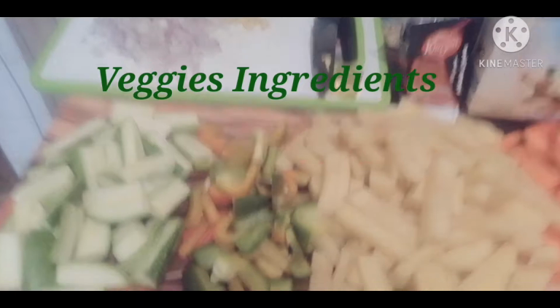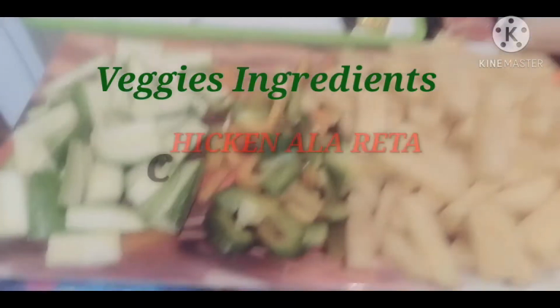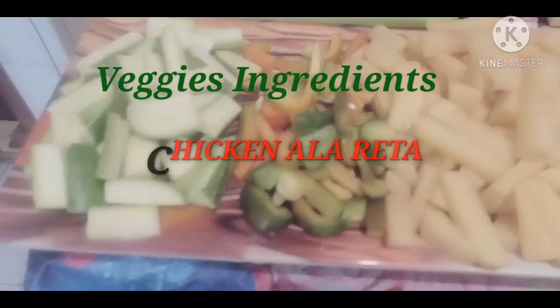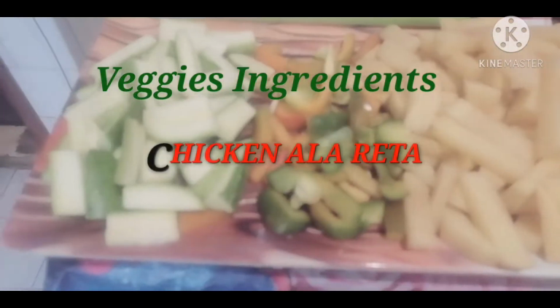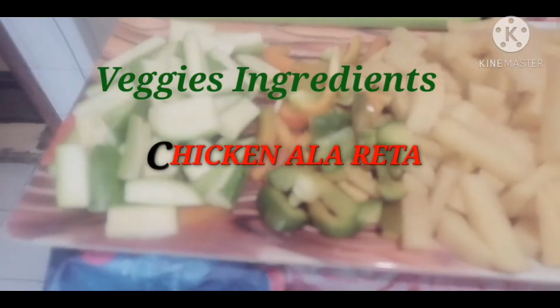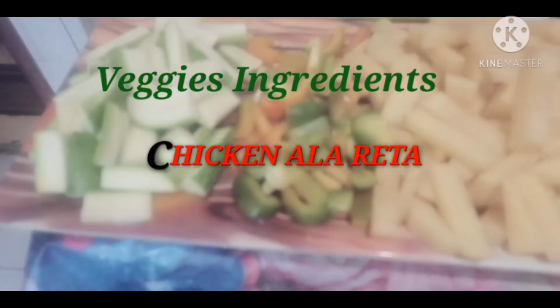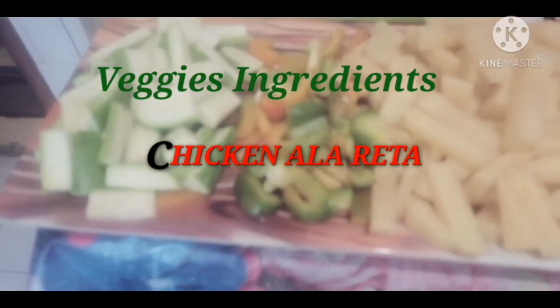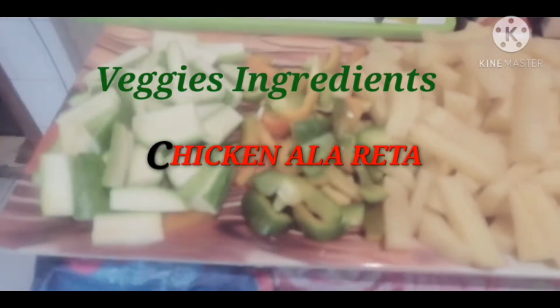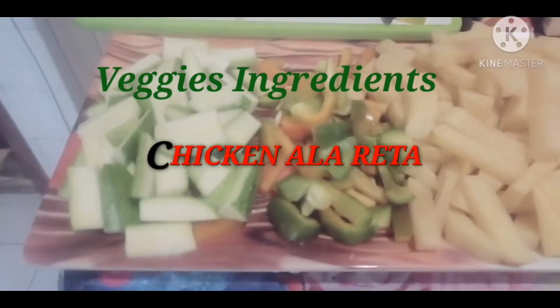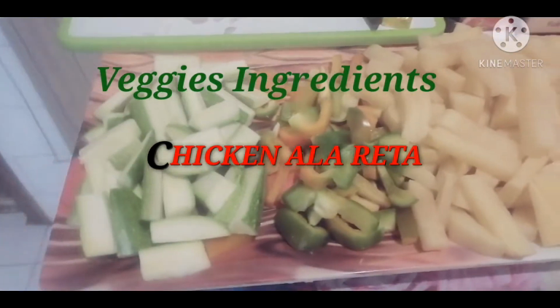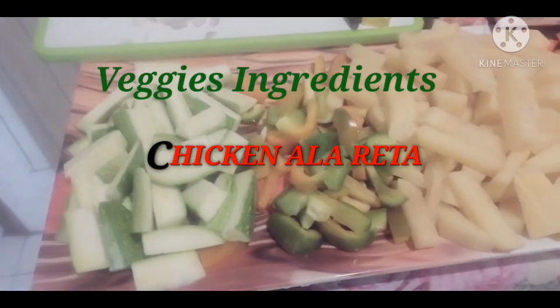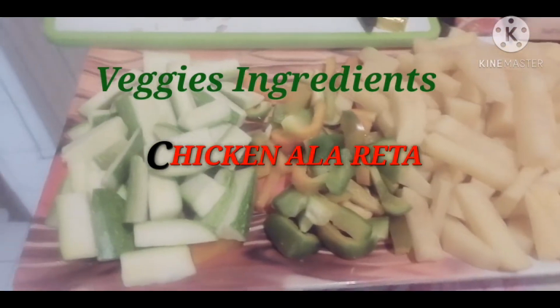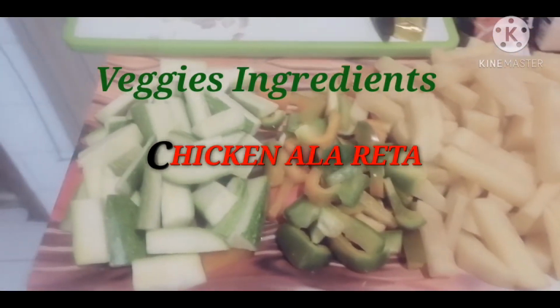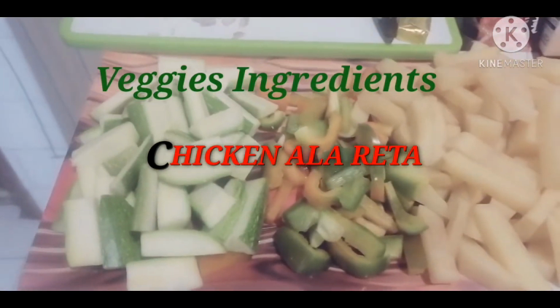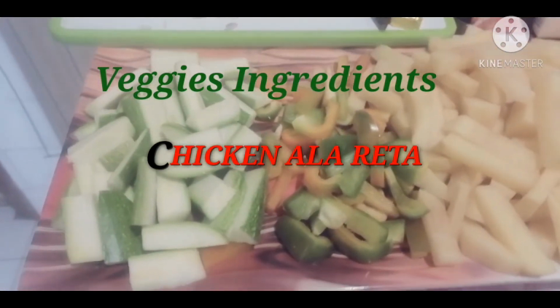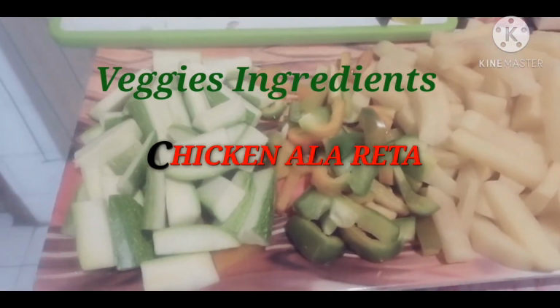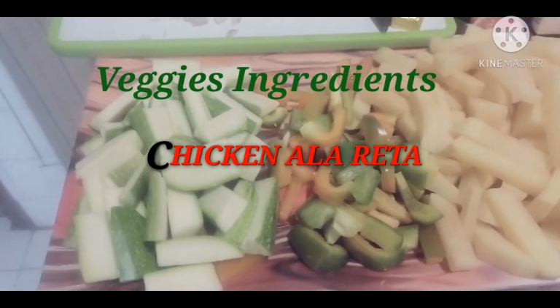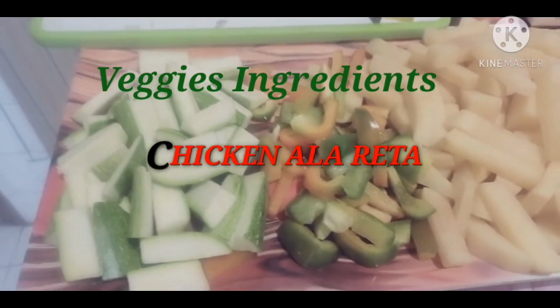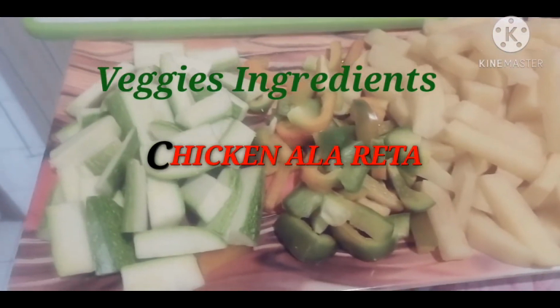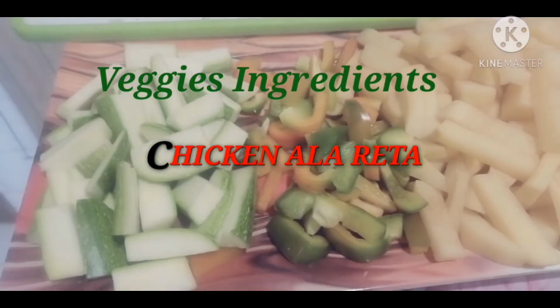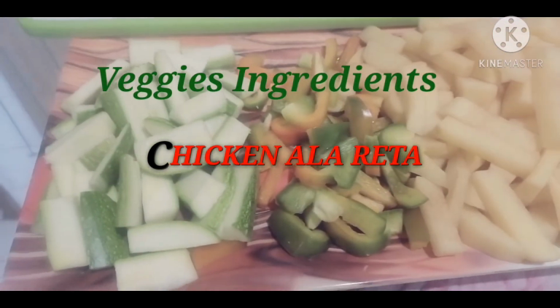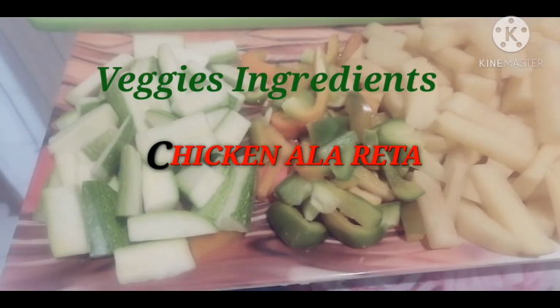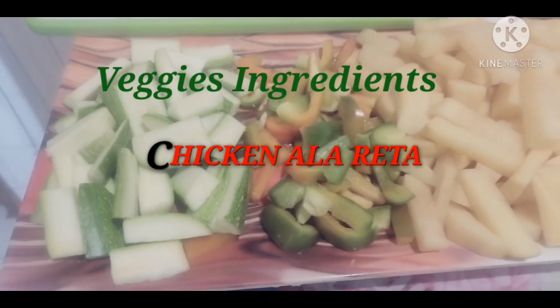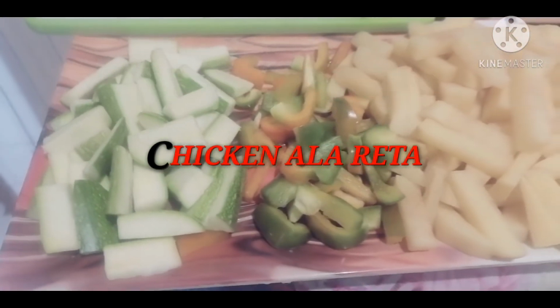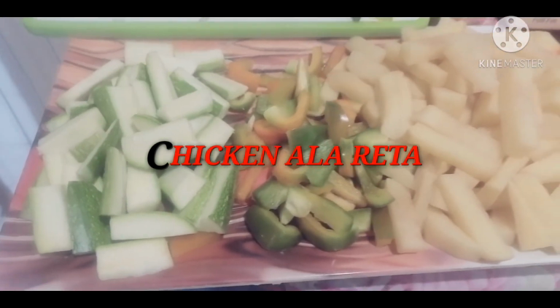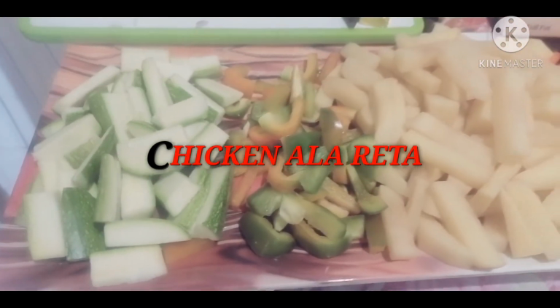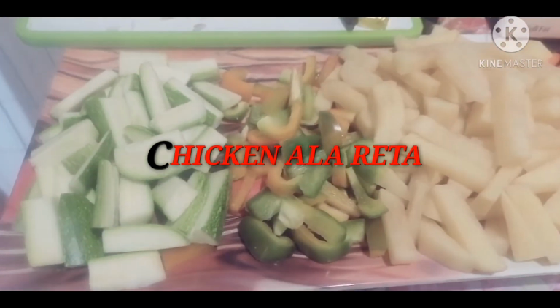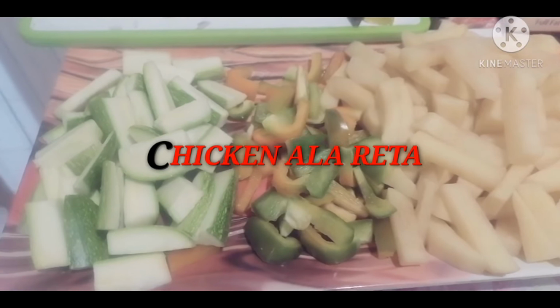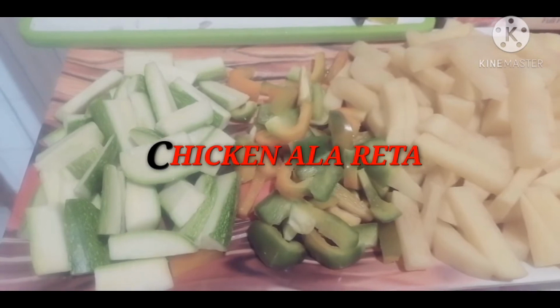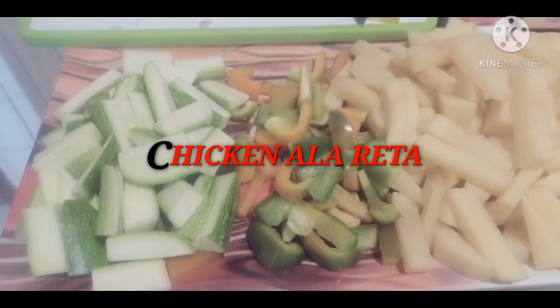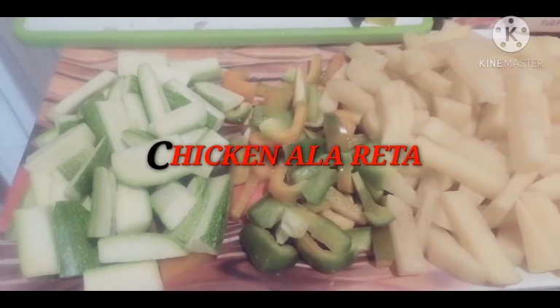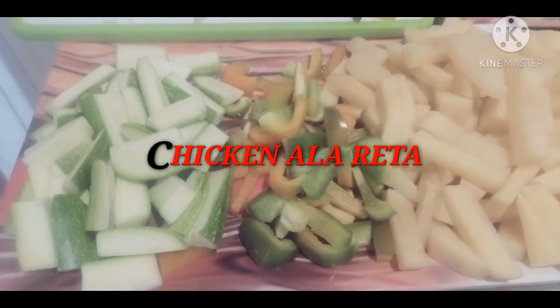Hello guys. Ingredients for my menu for today.